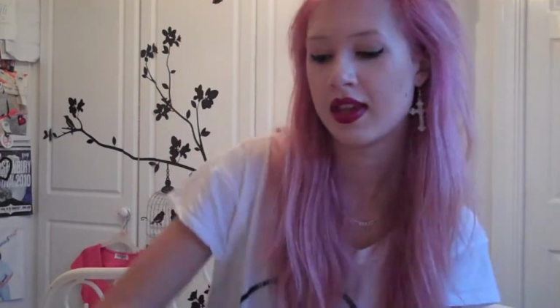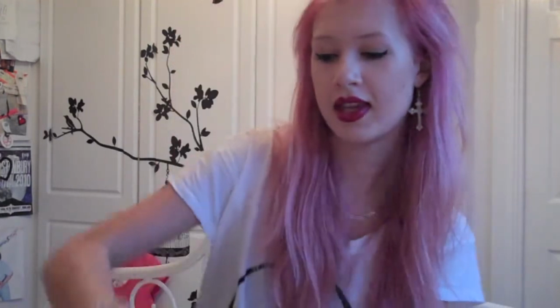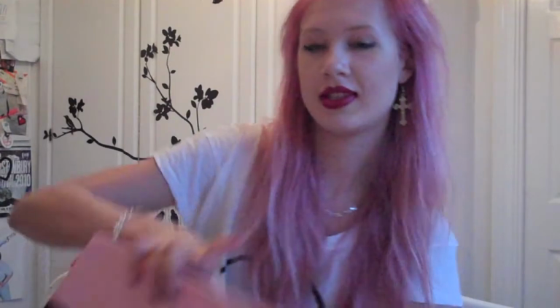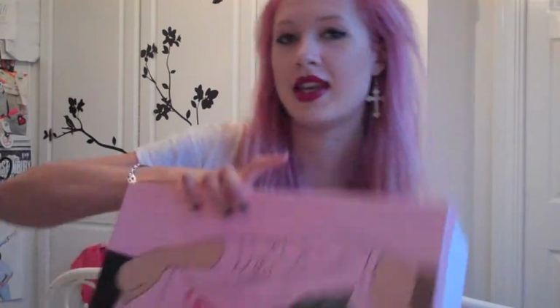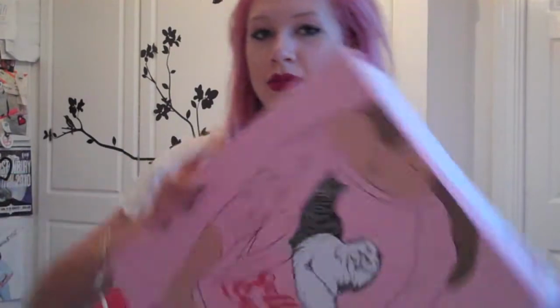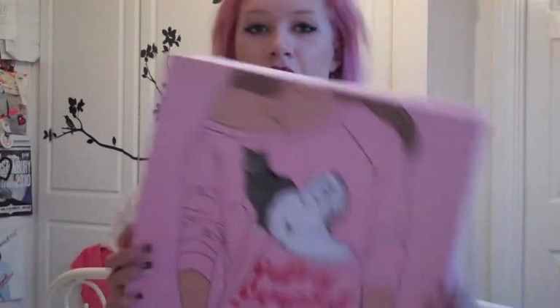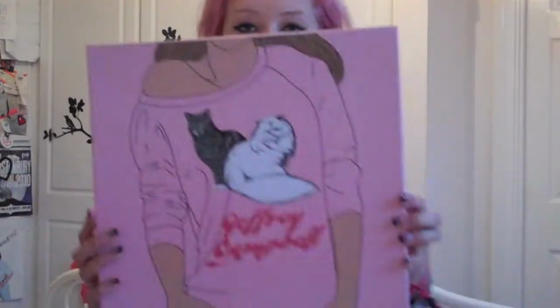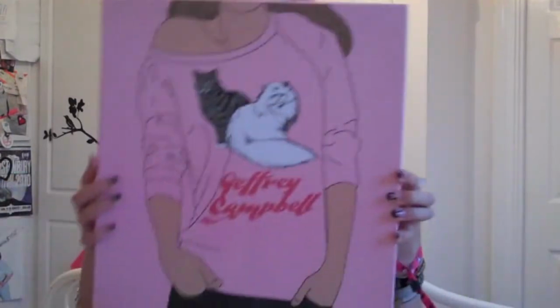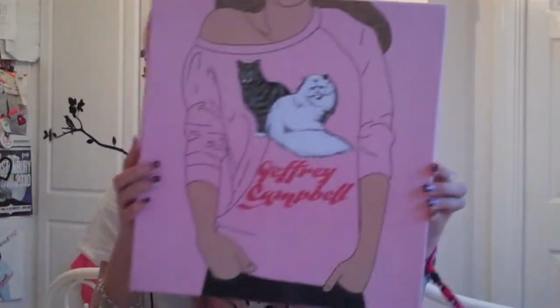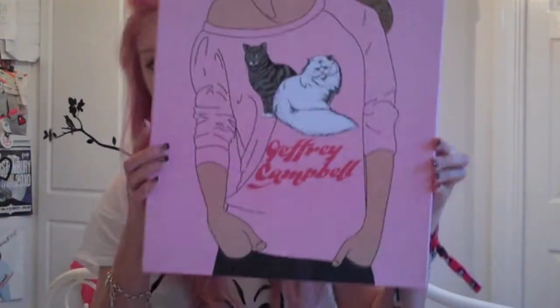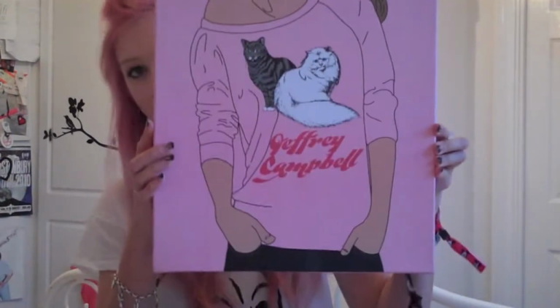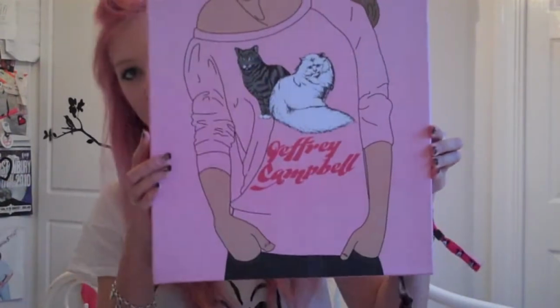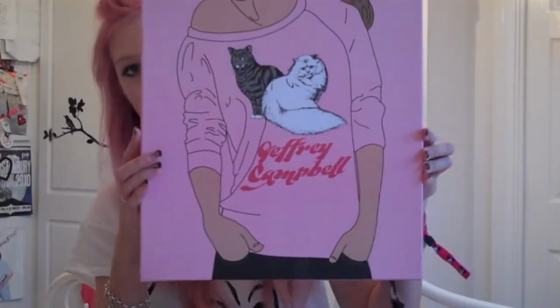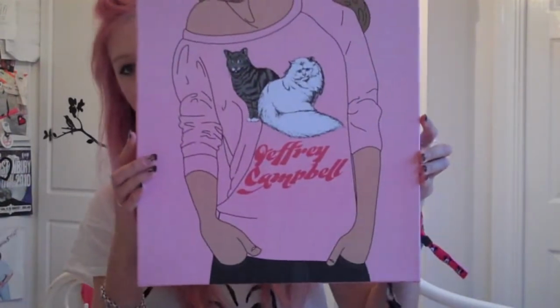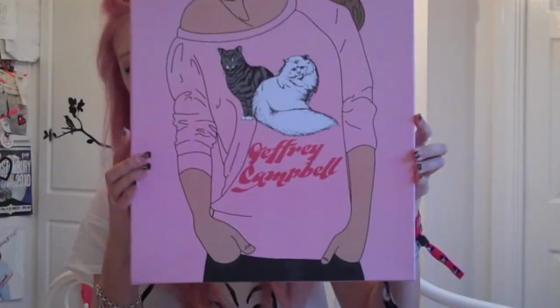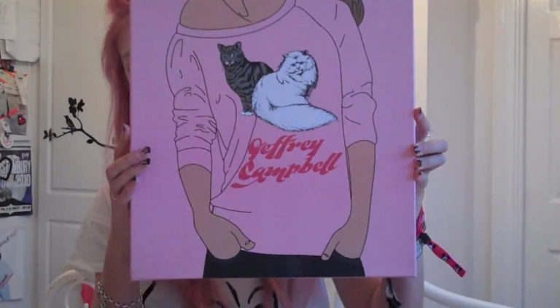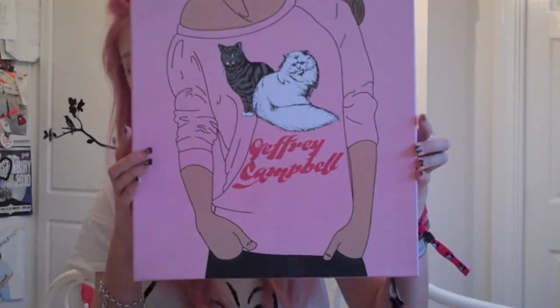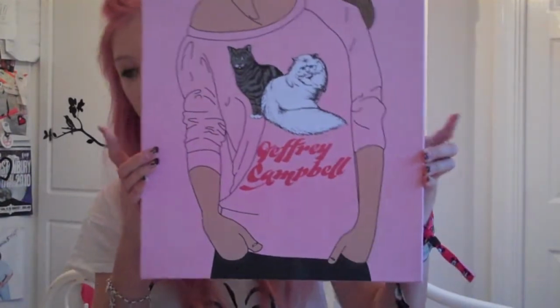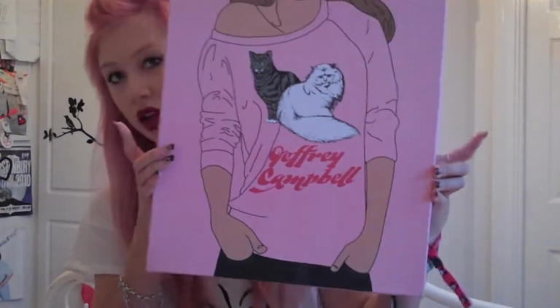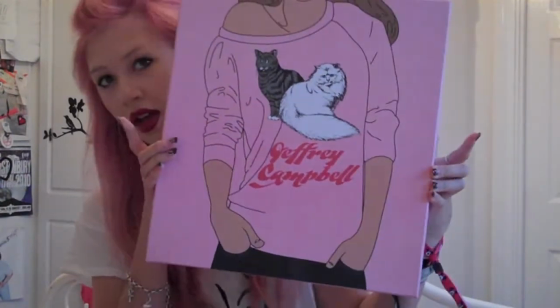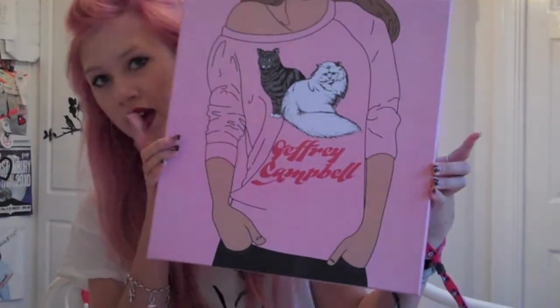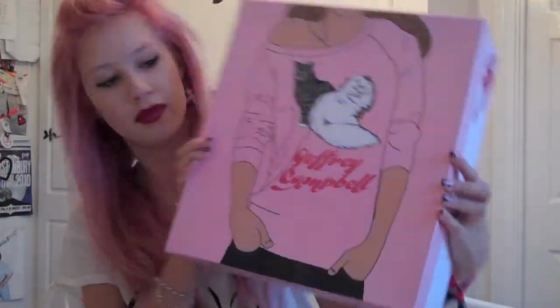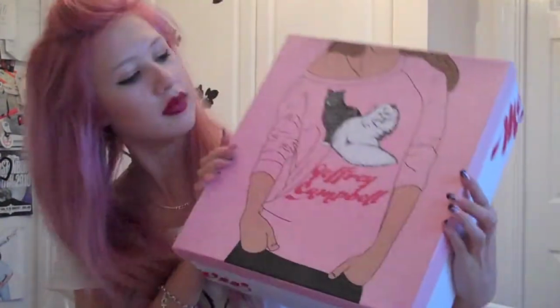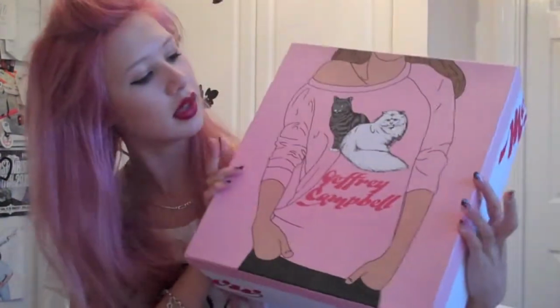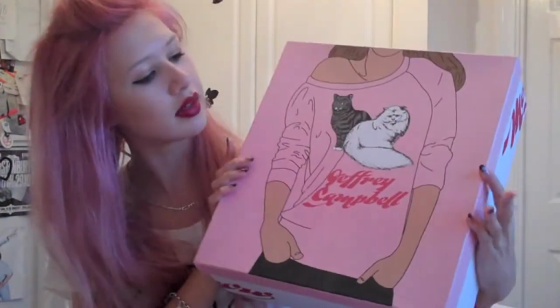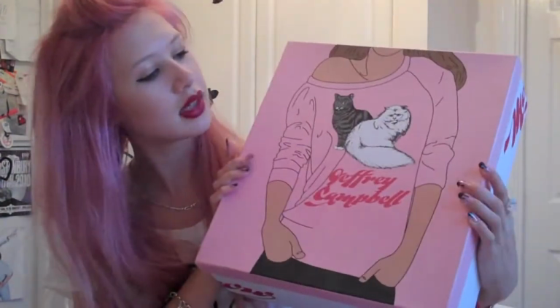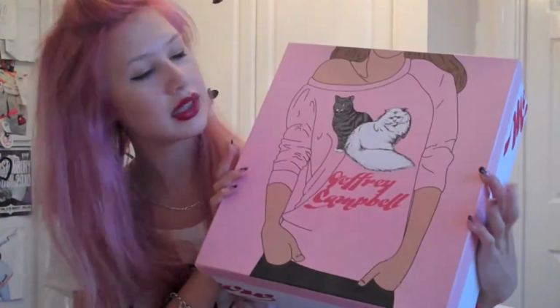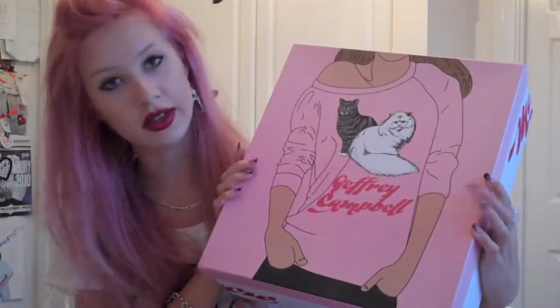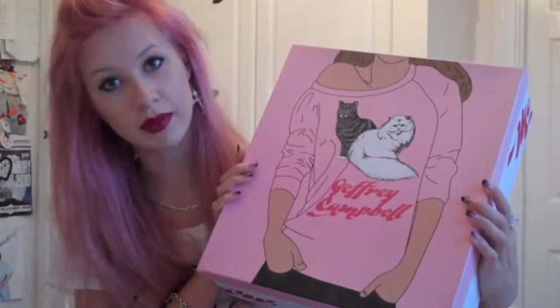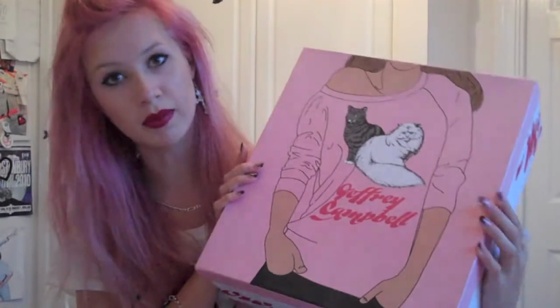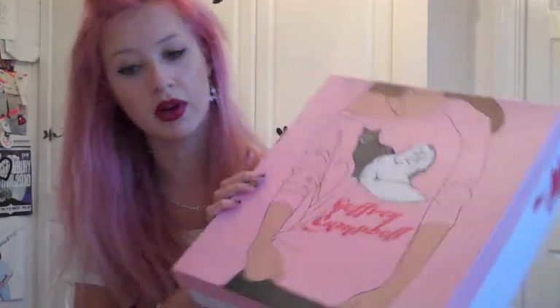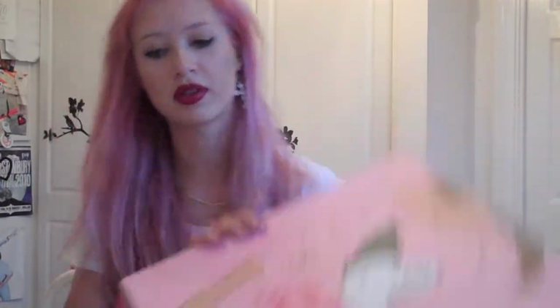This is the box — typical Geoffrey Campbell, the Kitty jumper box.